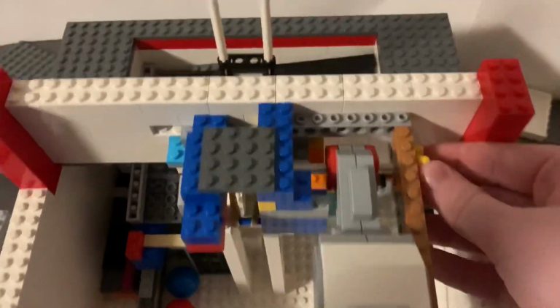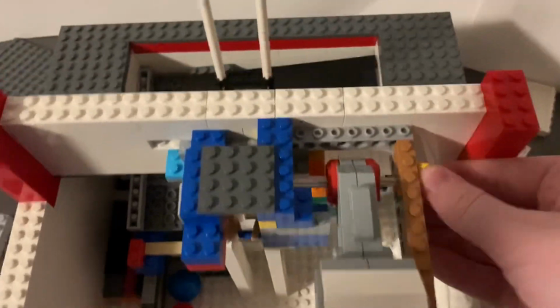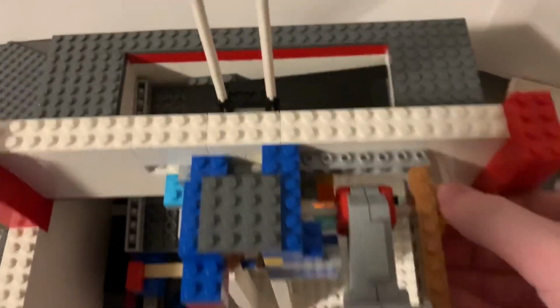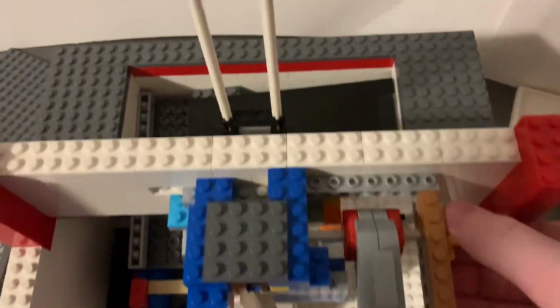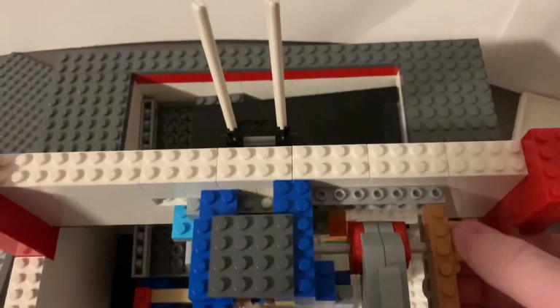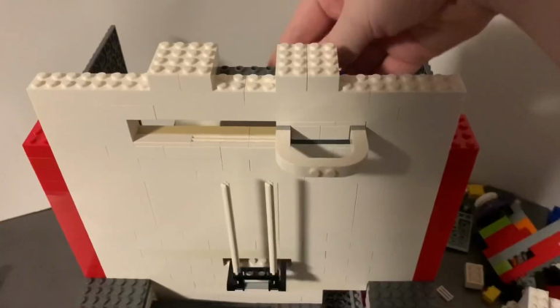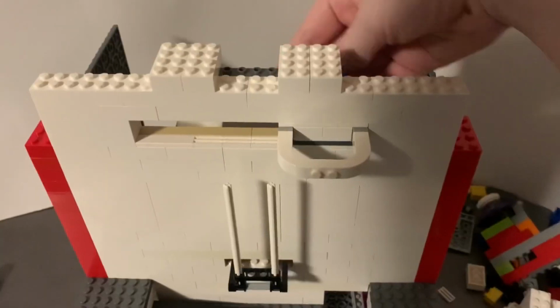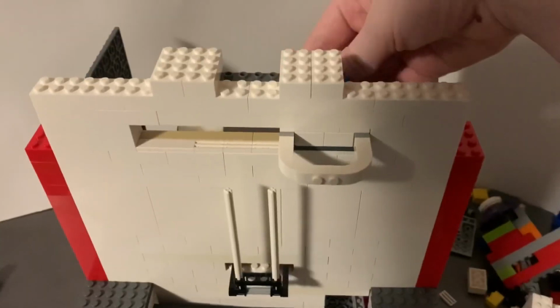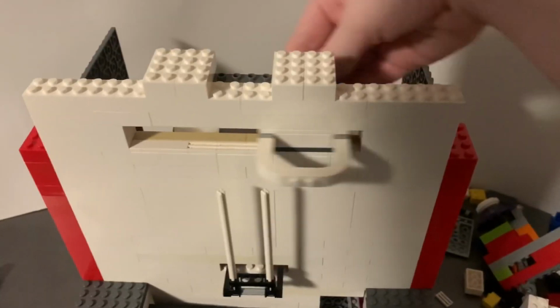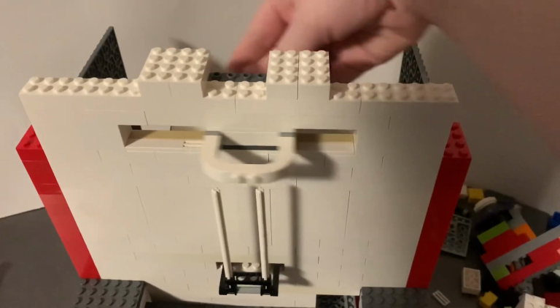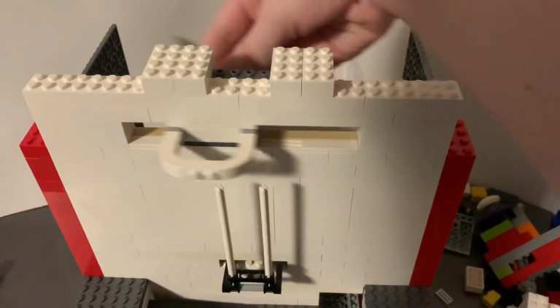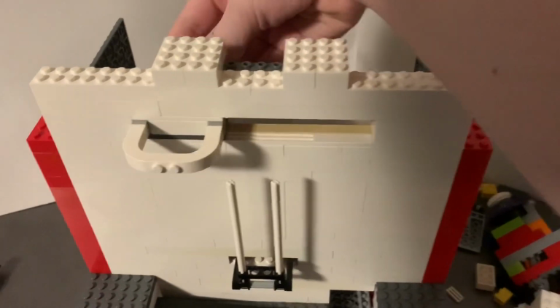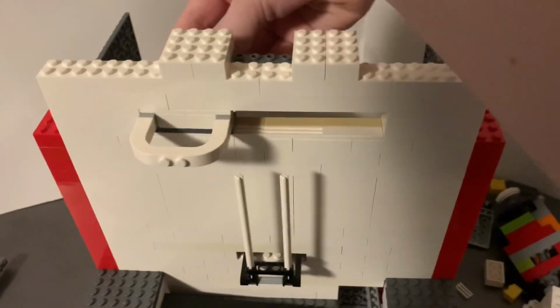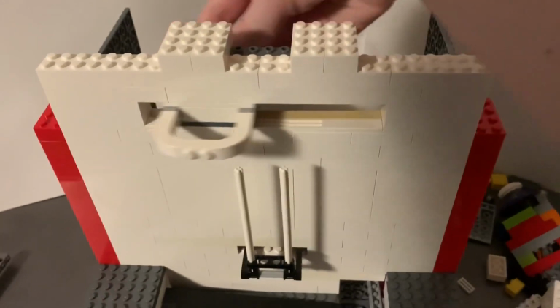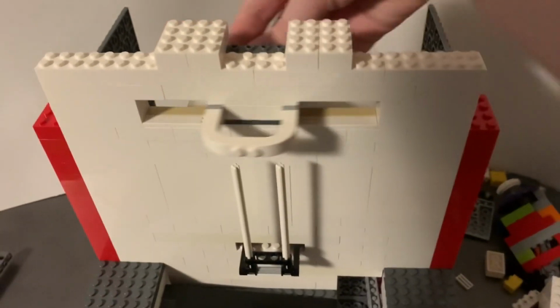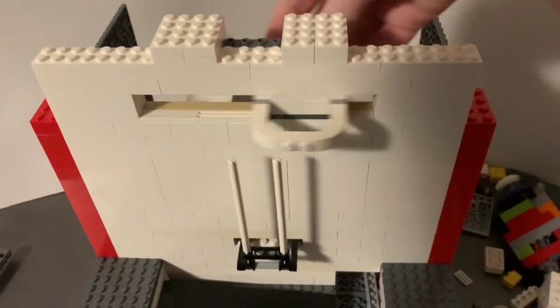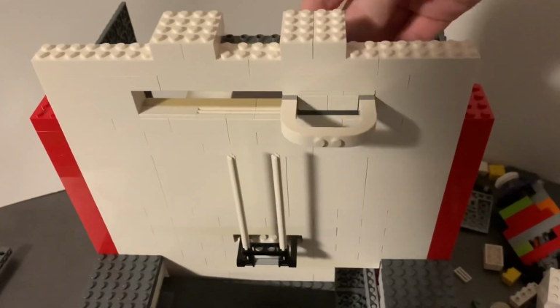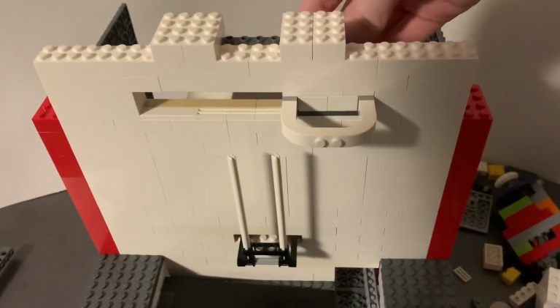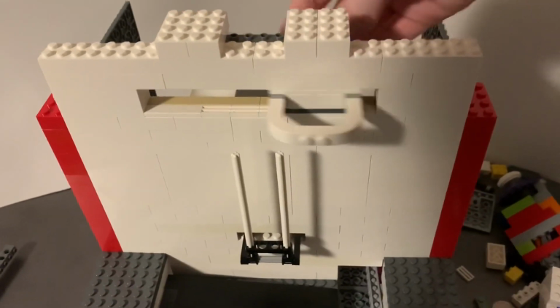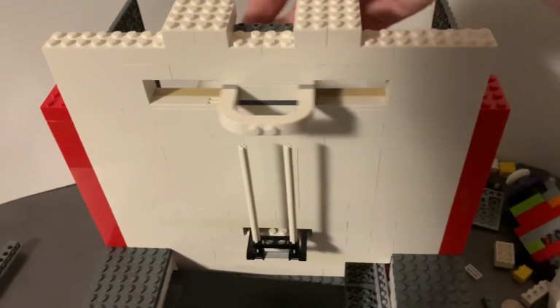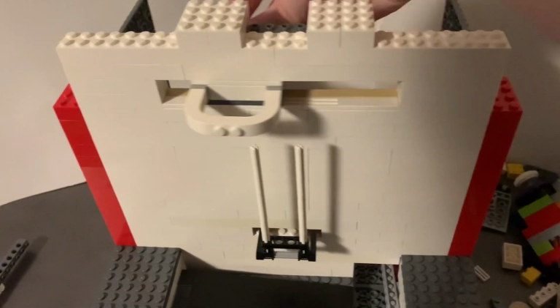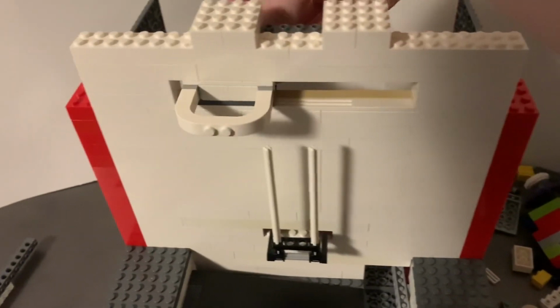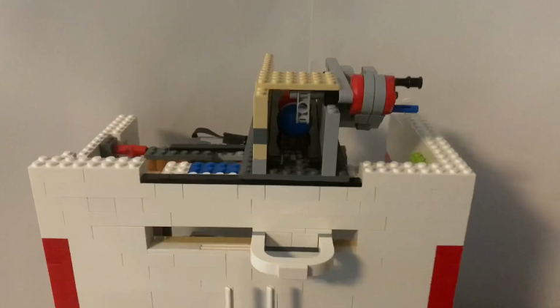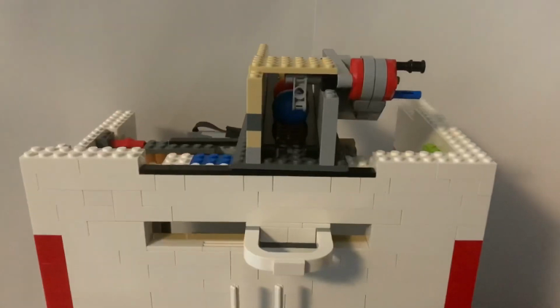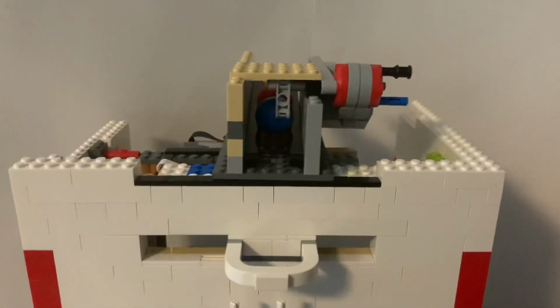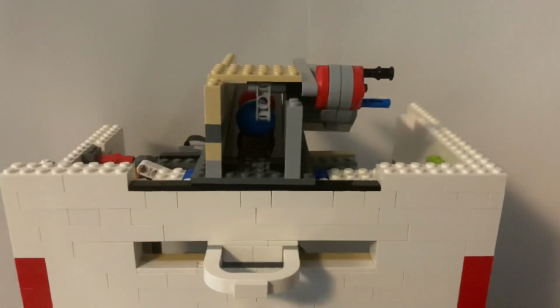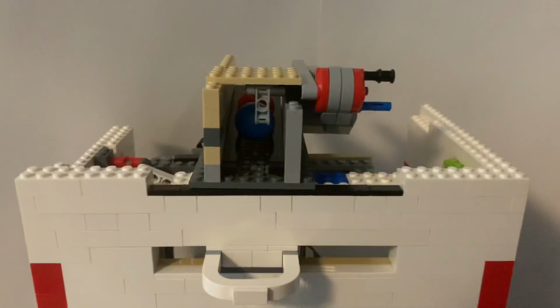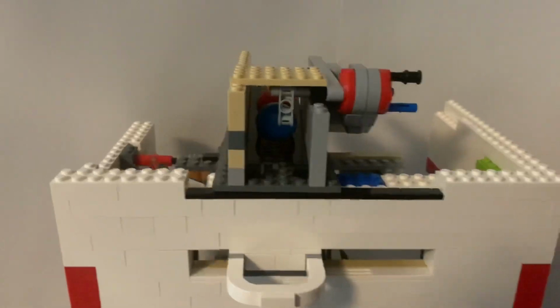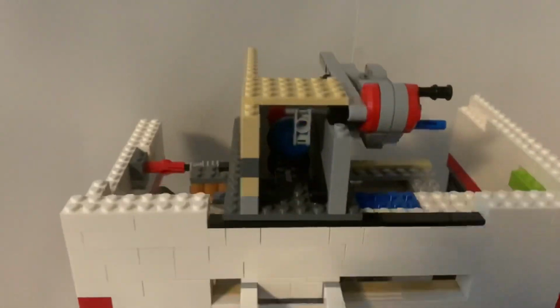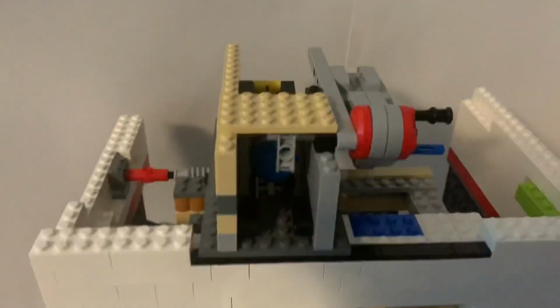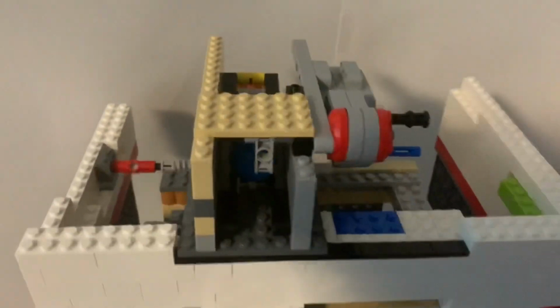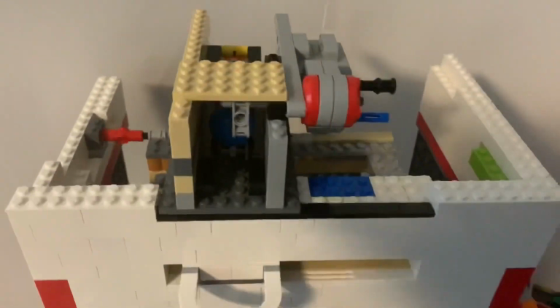After that, I added the part that moves back and forwards and added a ball dropping mechanism to the top of it.